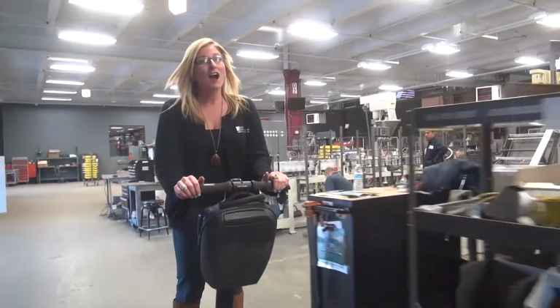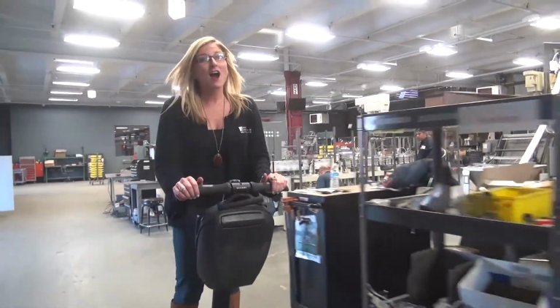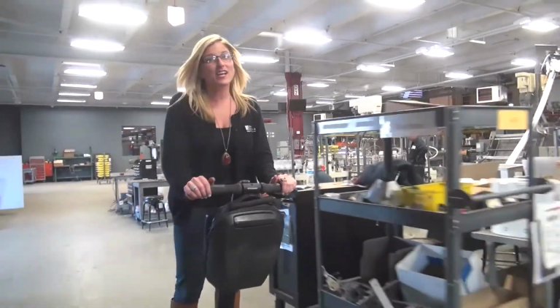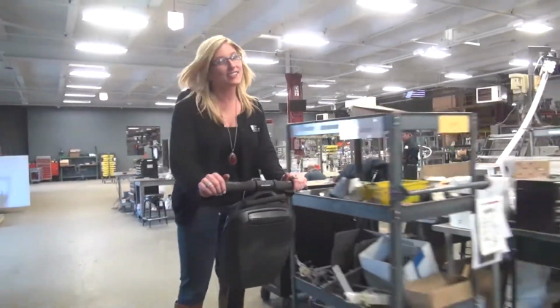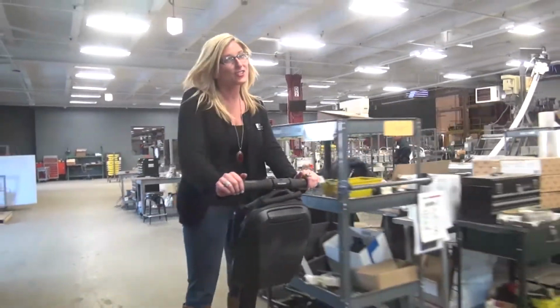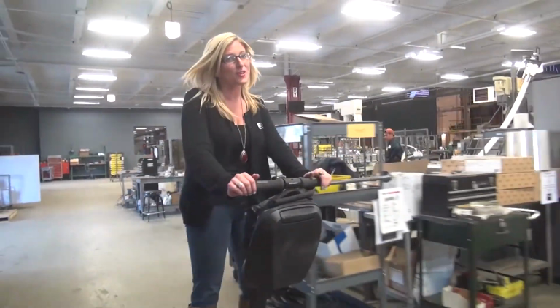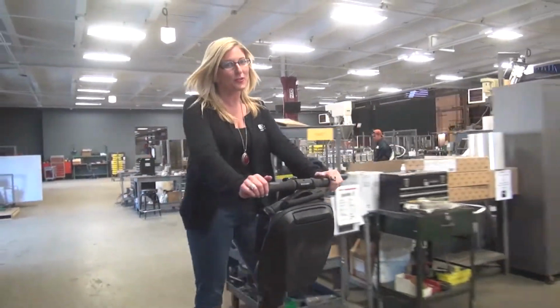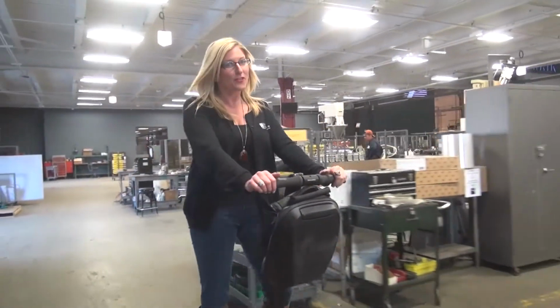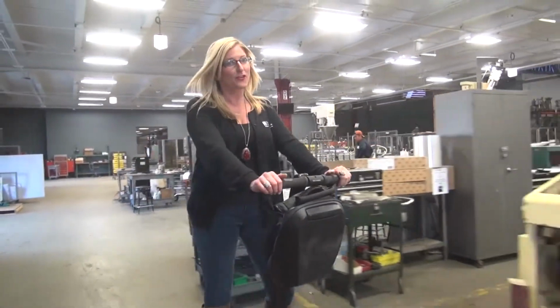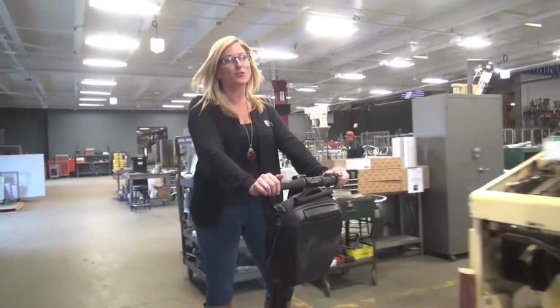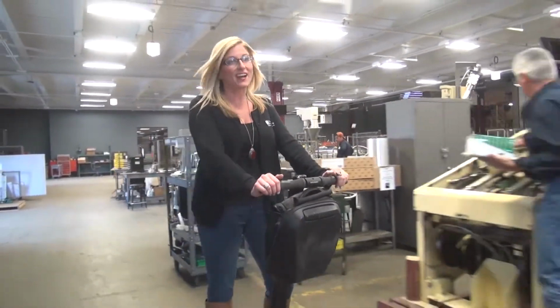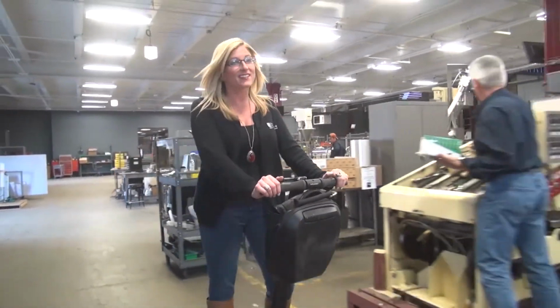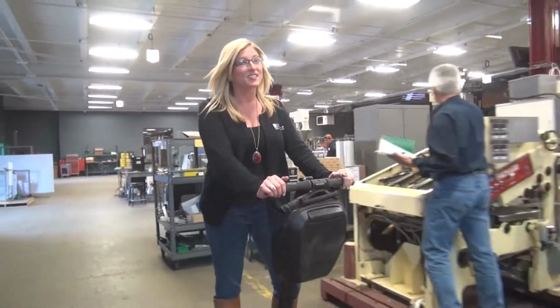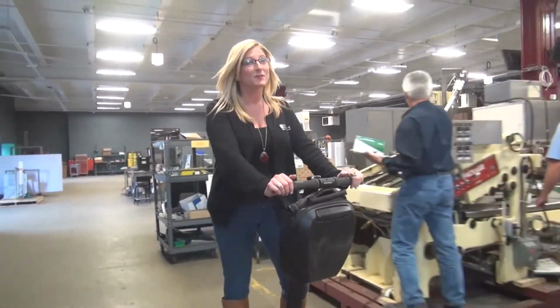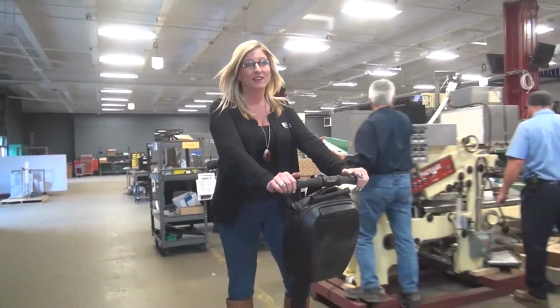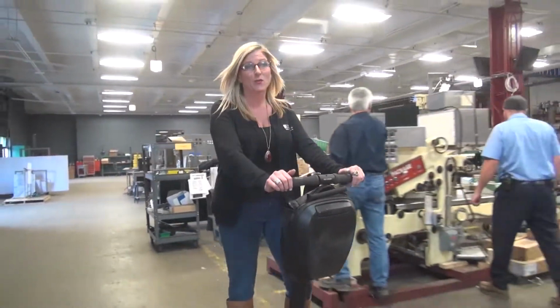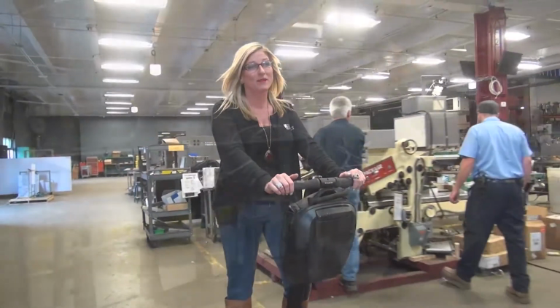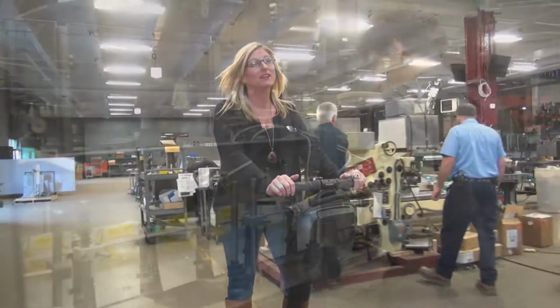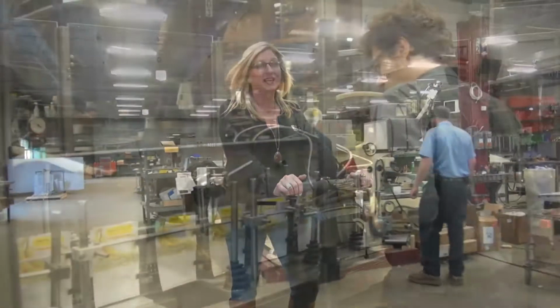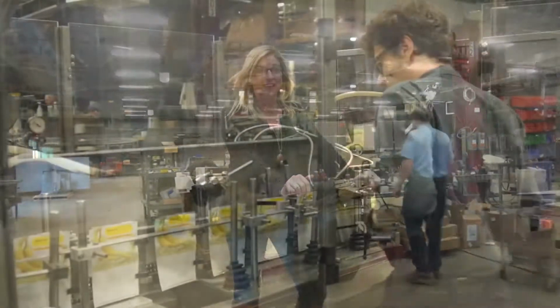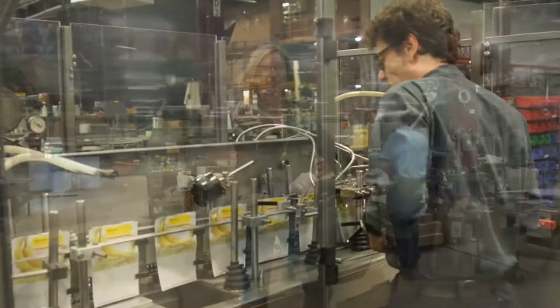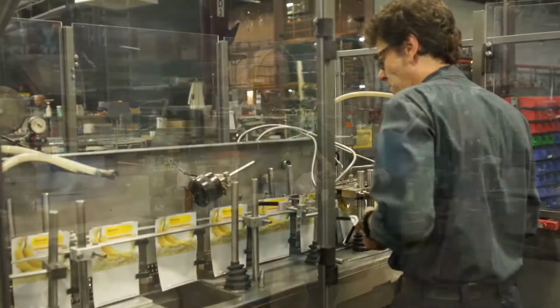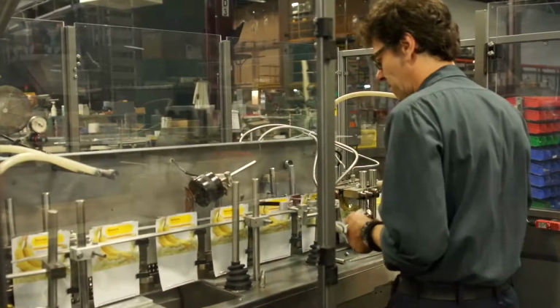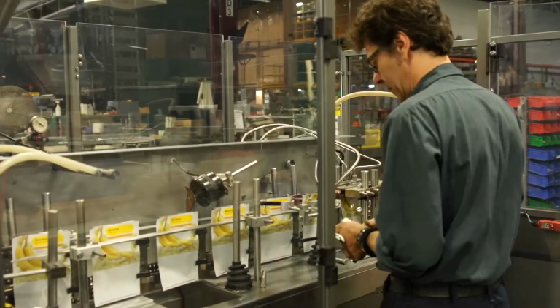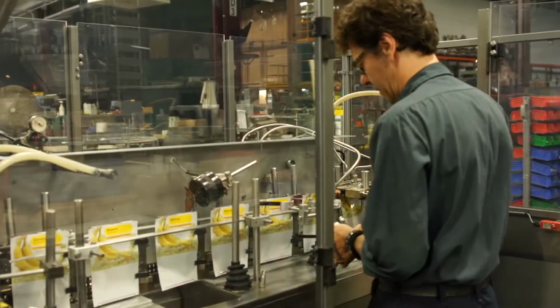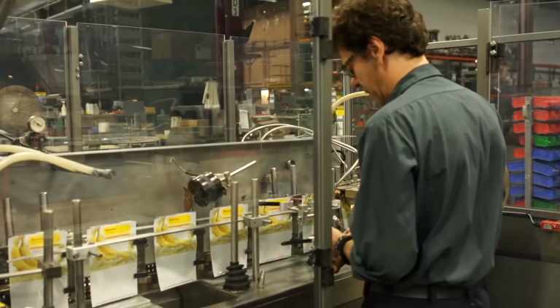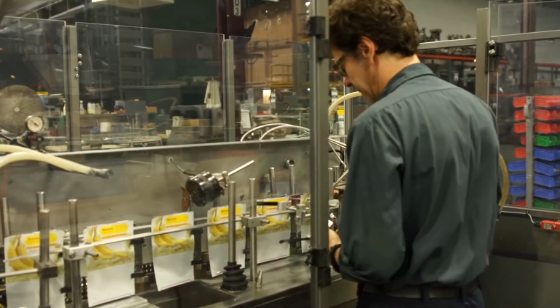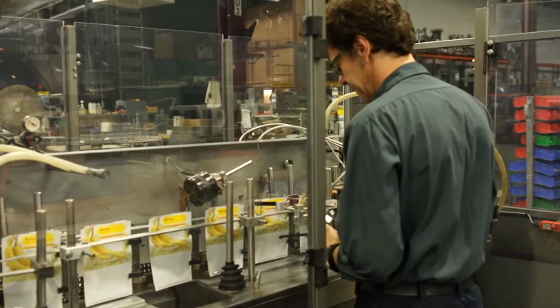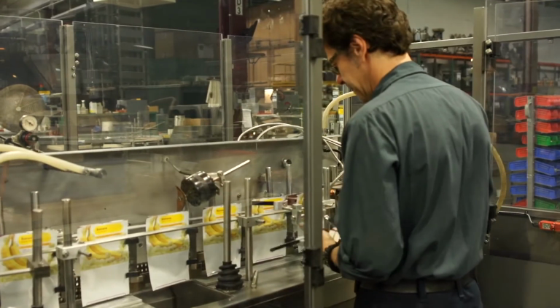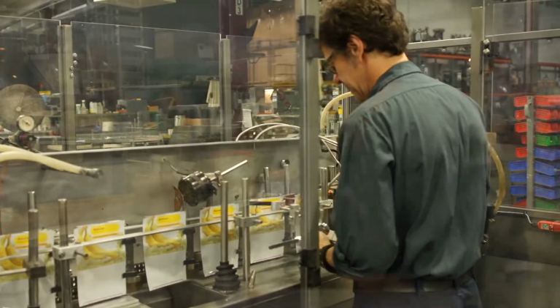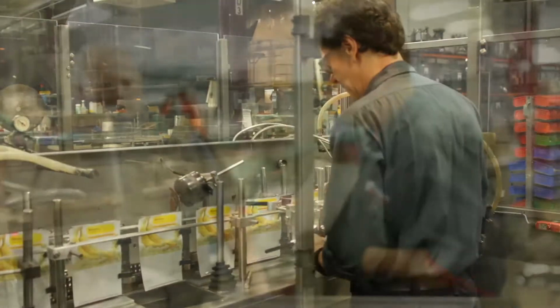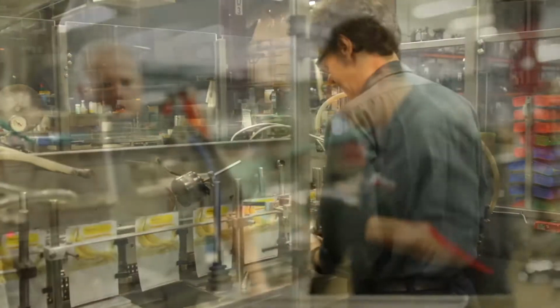Our technicians go through a thorough checklist to inspect the equipment mechanically, electrically, and pneumatically.